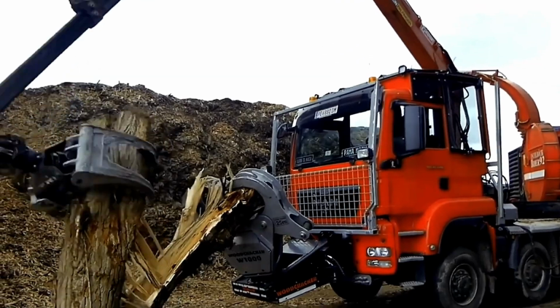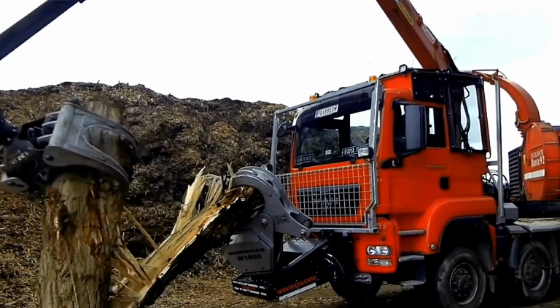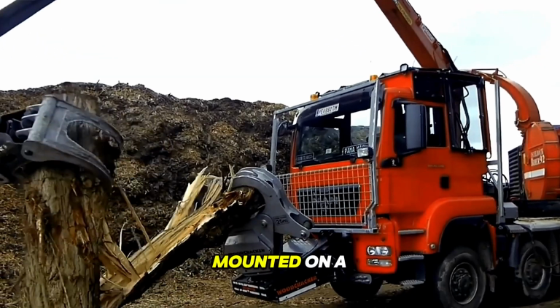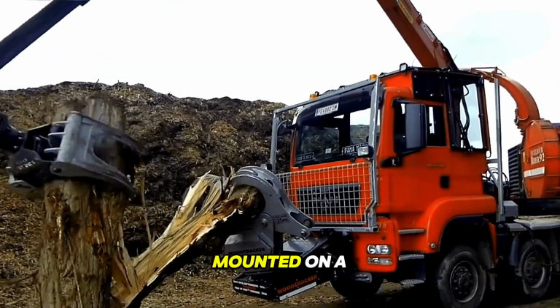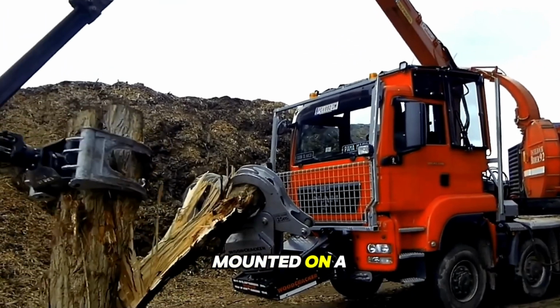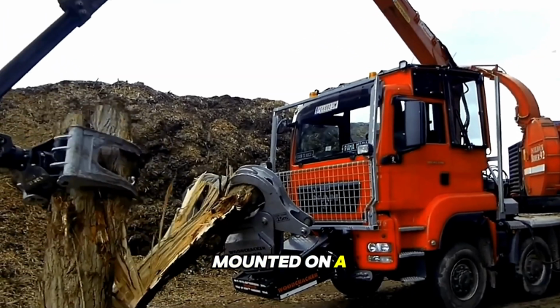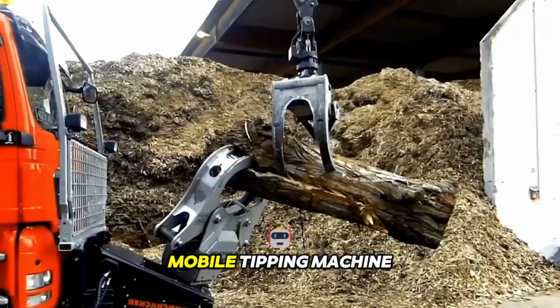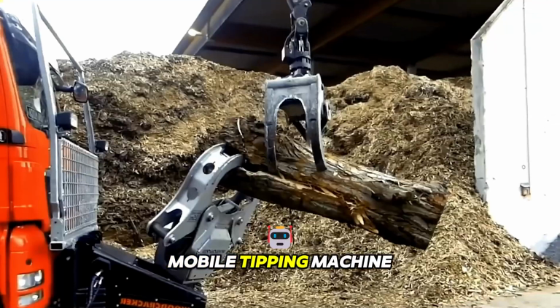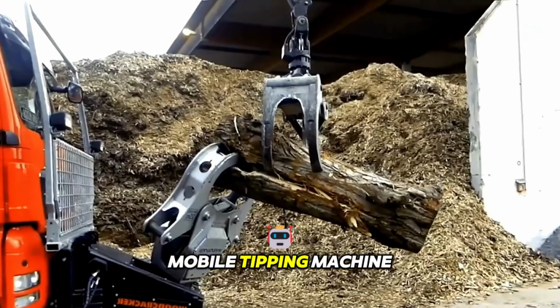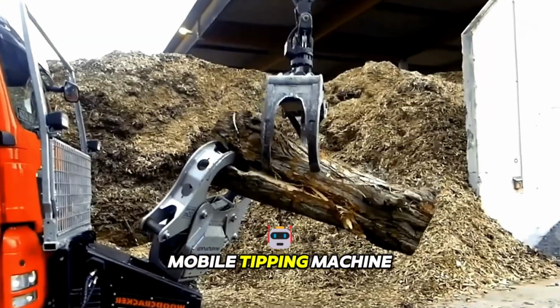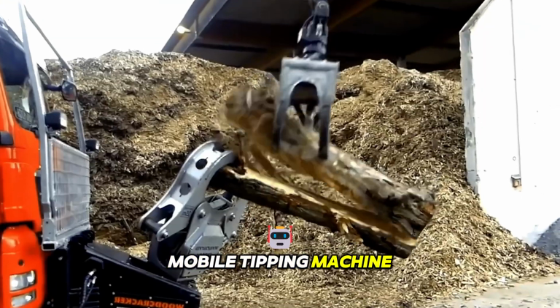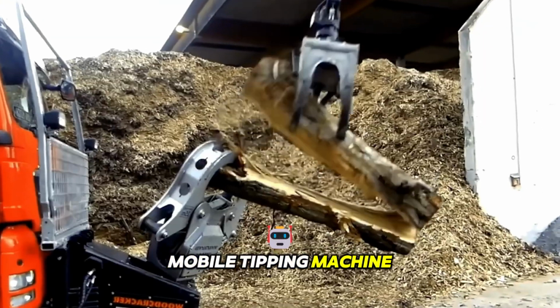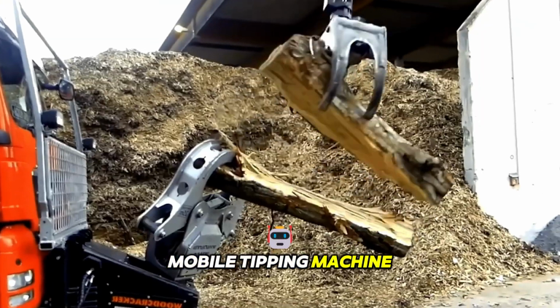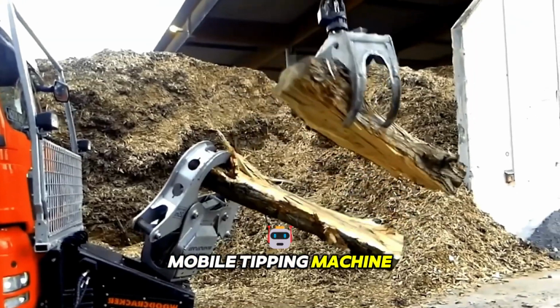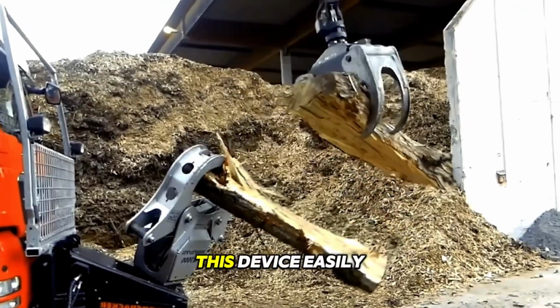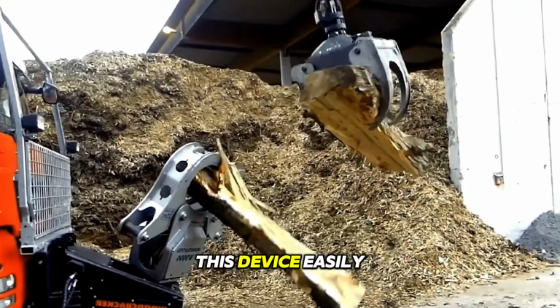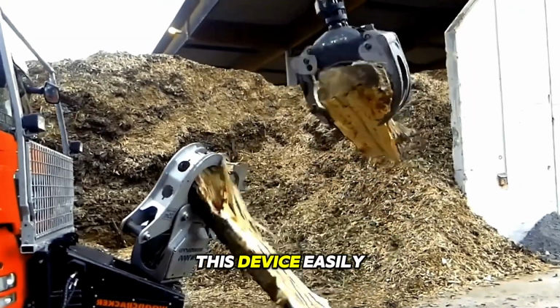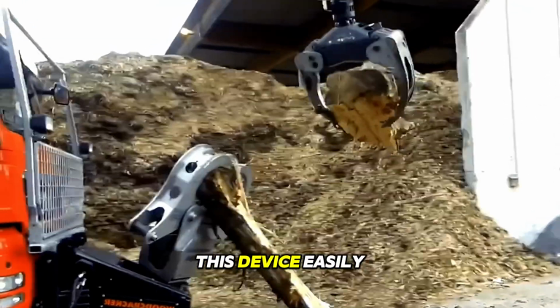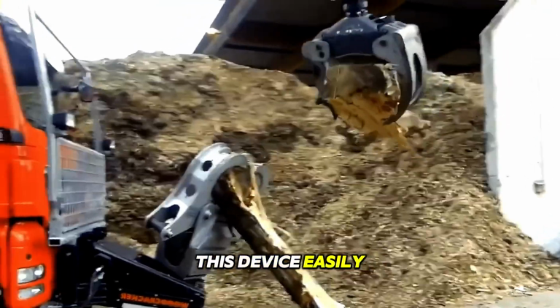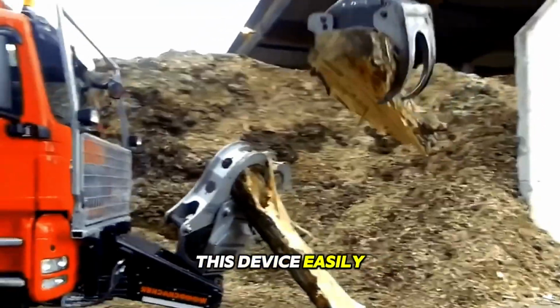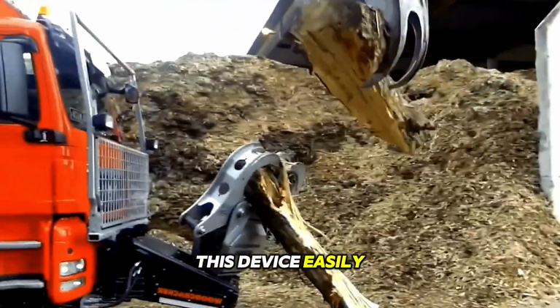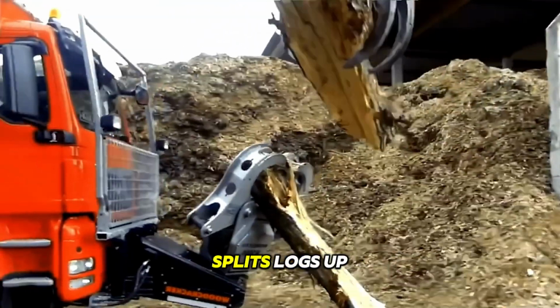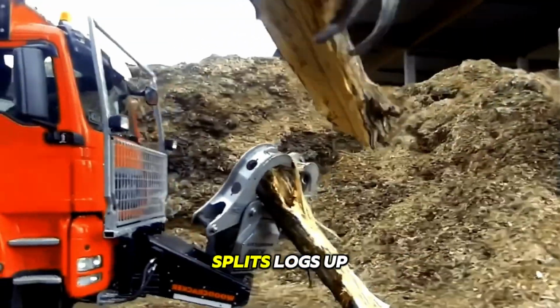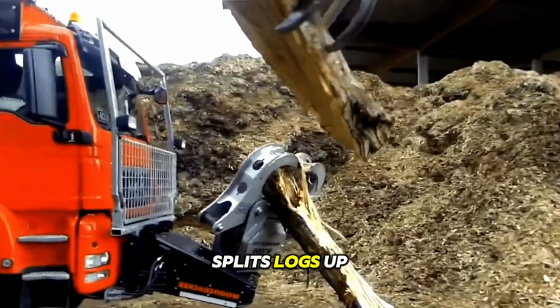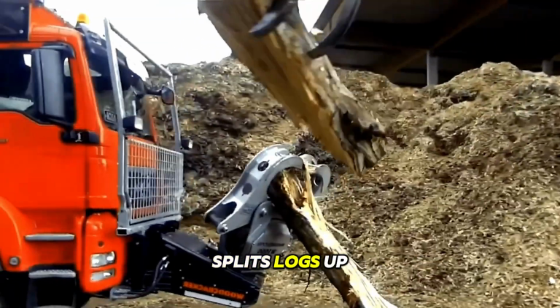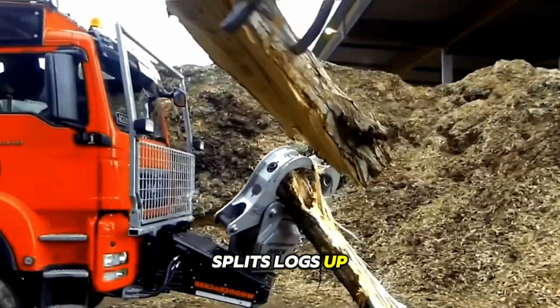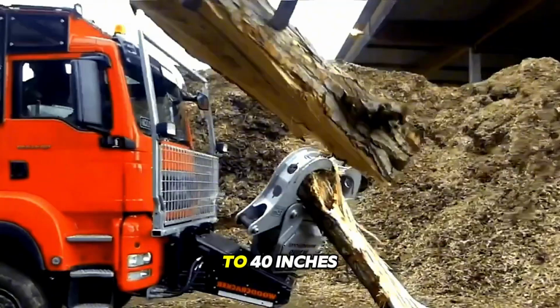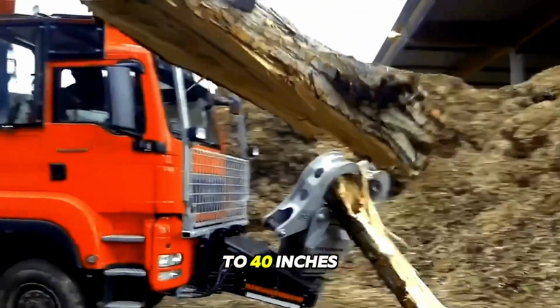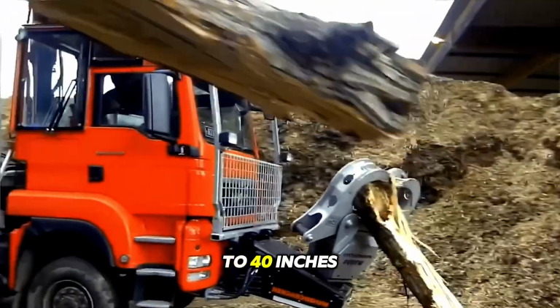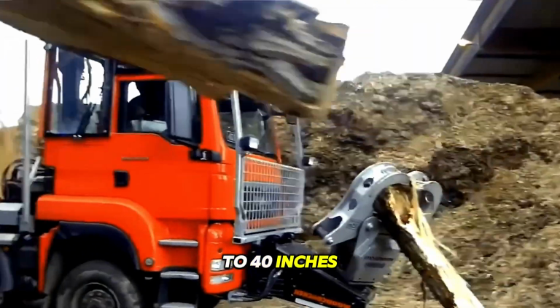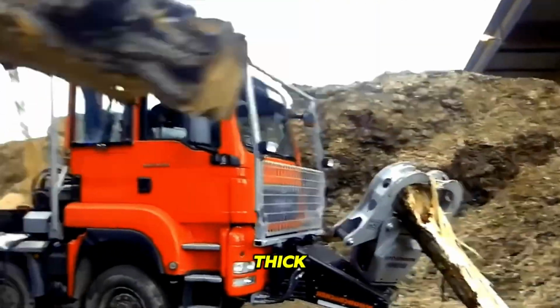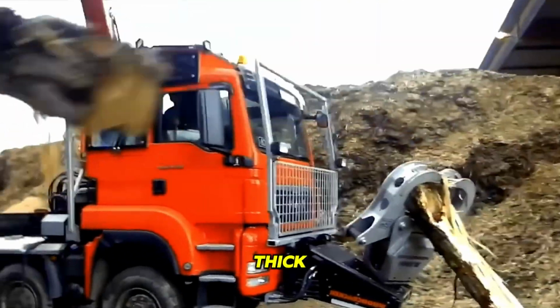Mounted on a mobile tipping machine, this device easily splits logs up to 40 inches thick.